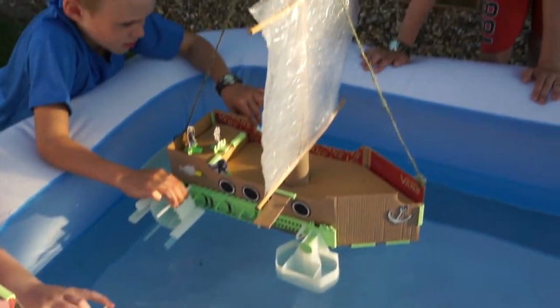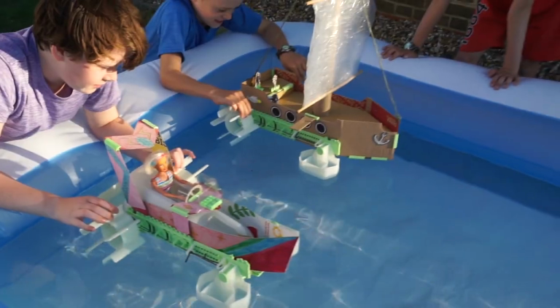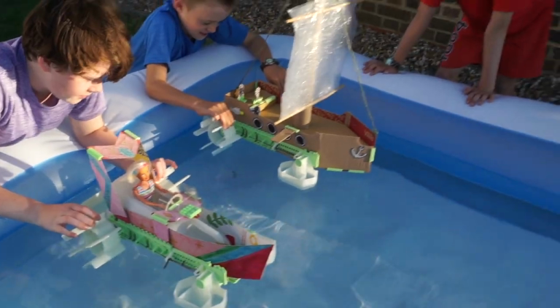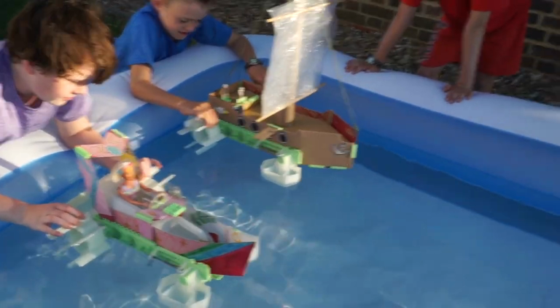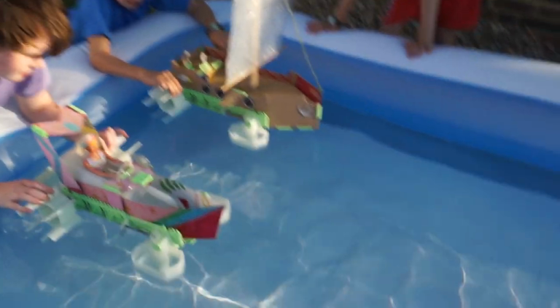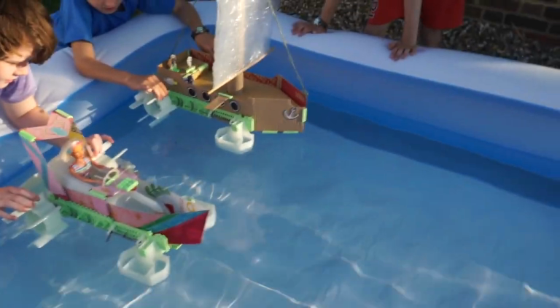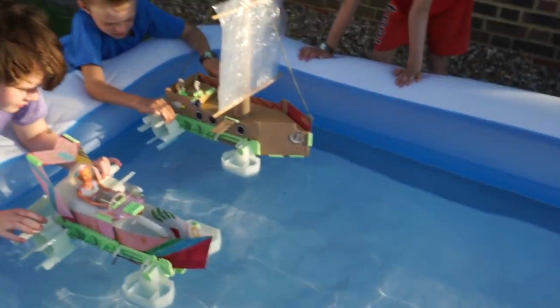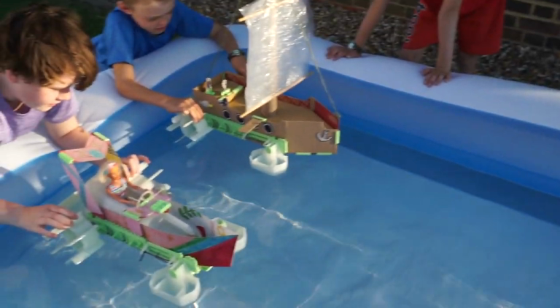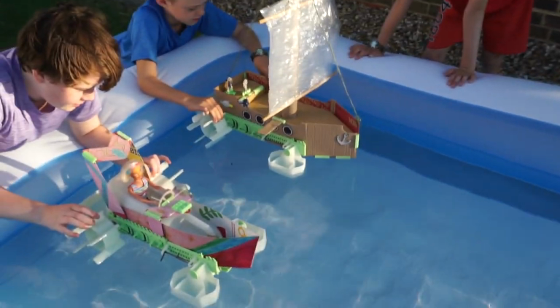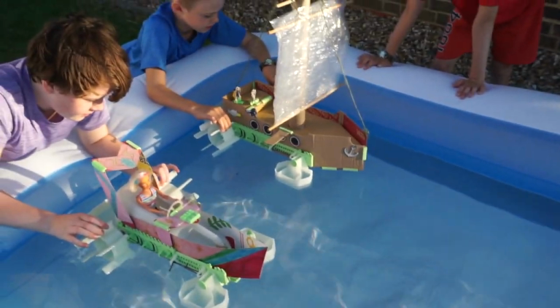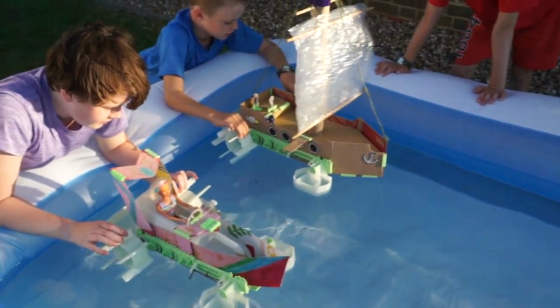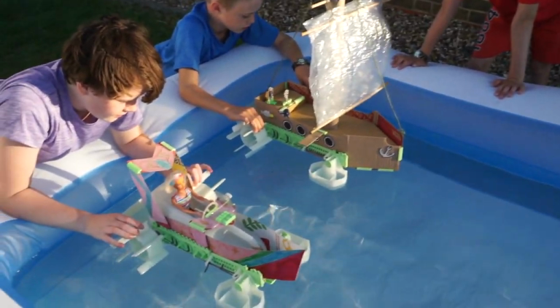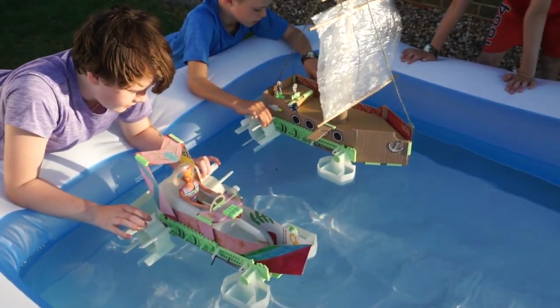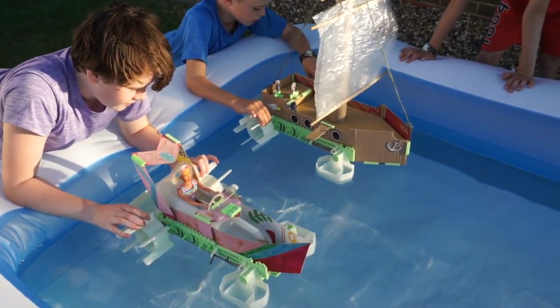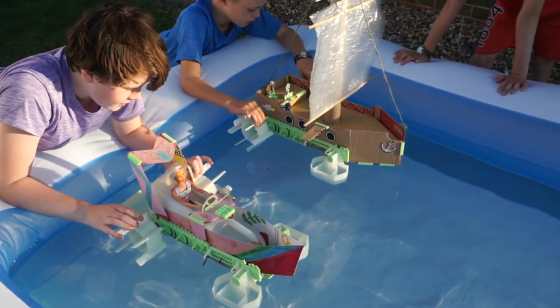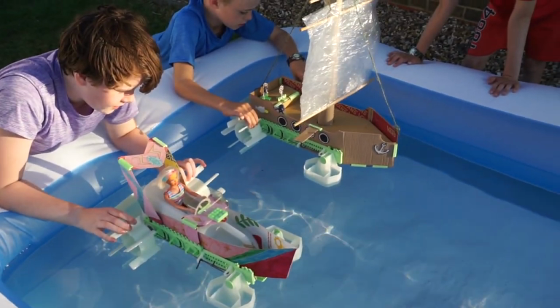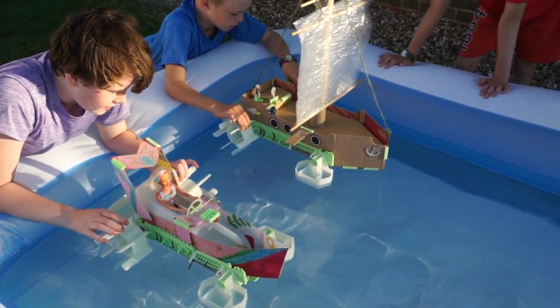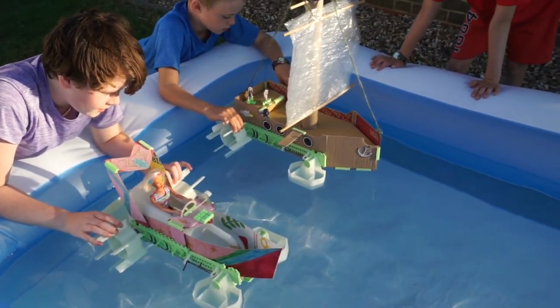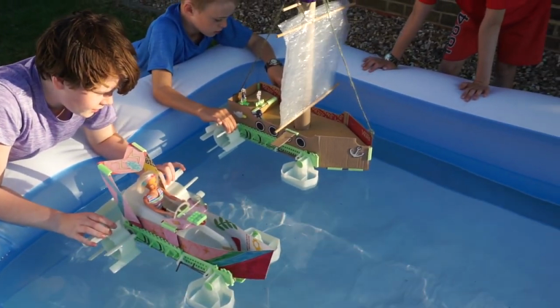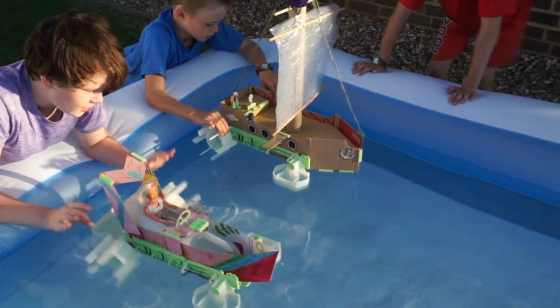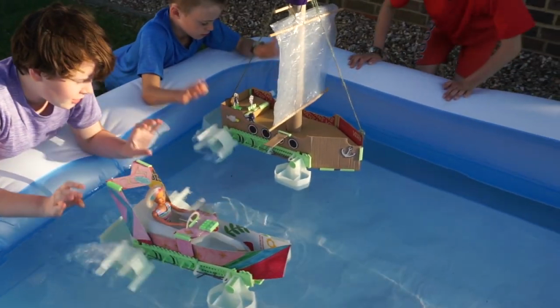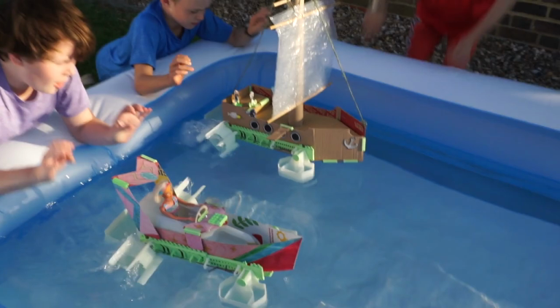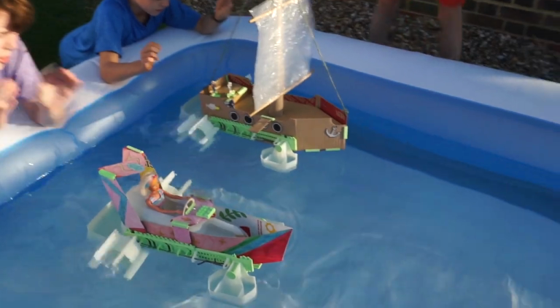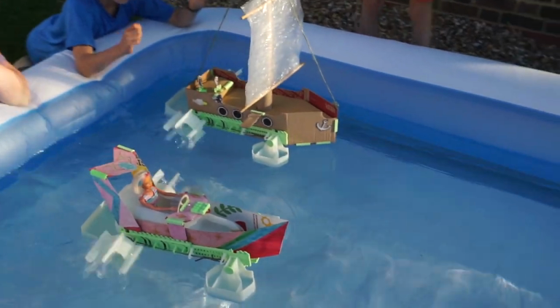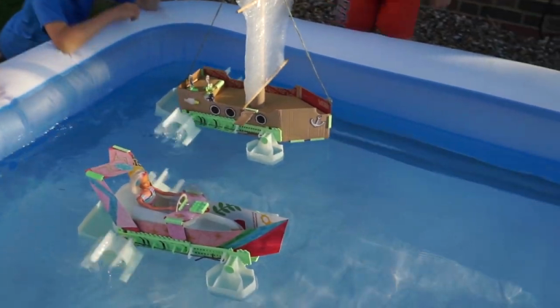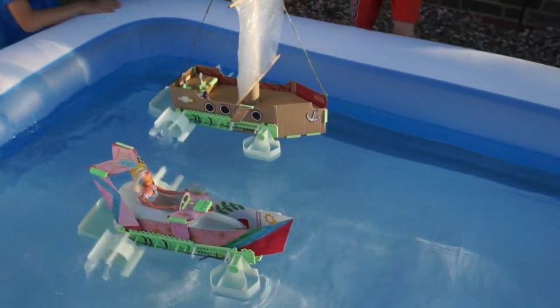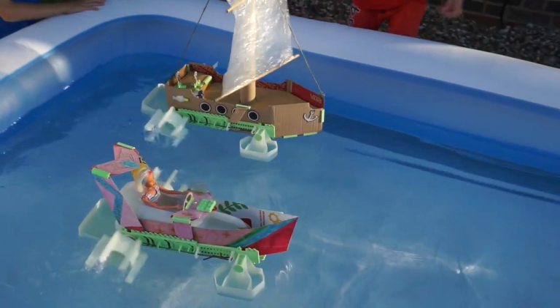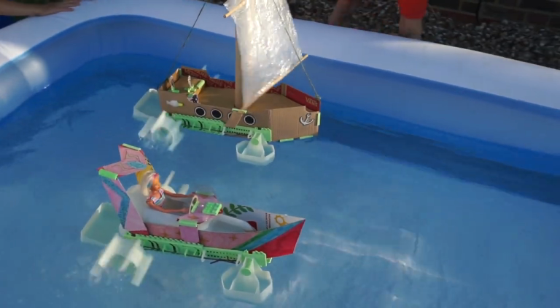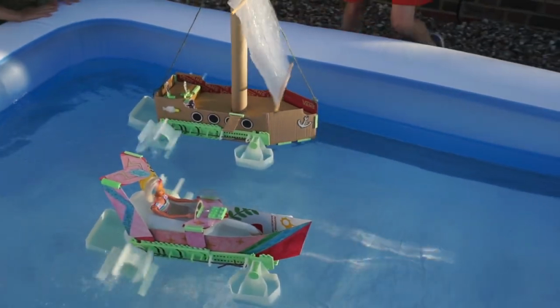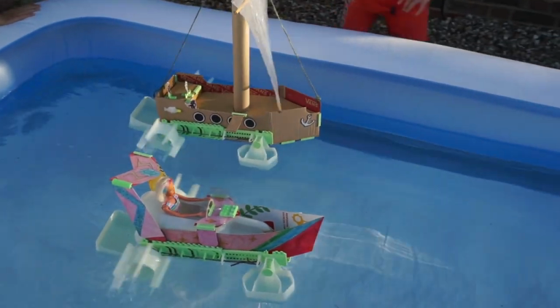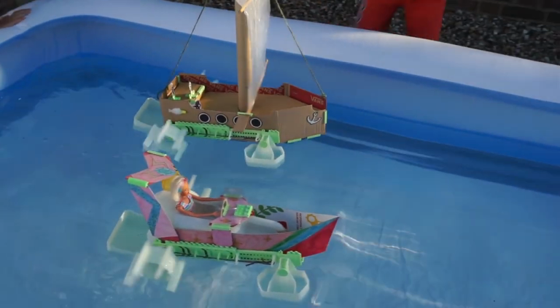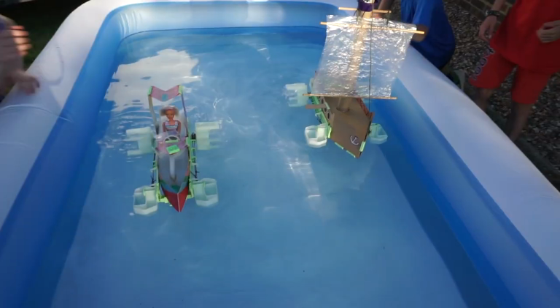On your marks, get set, go! Go Pirates, go!